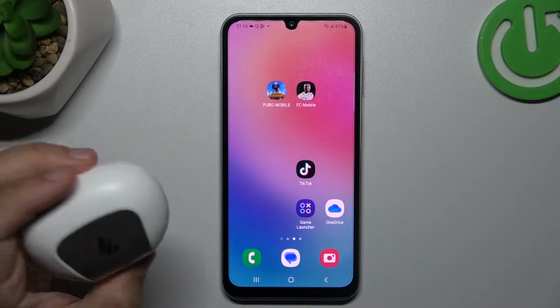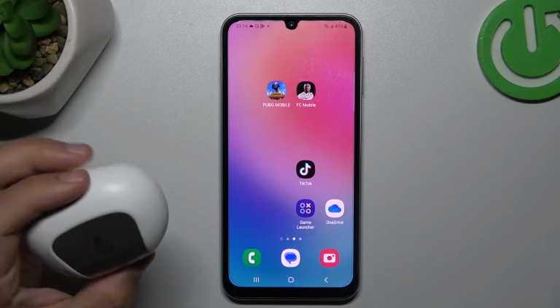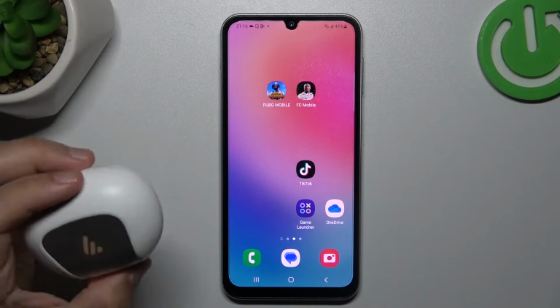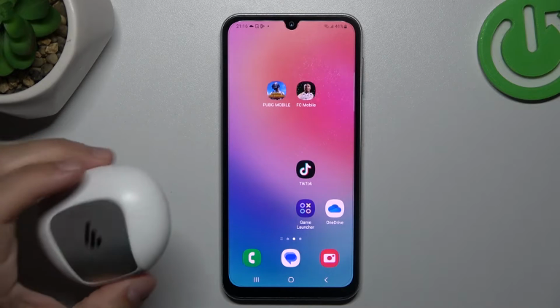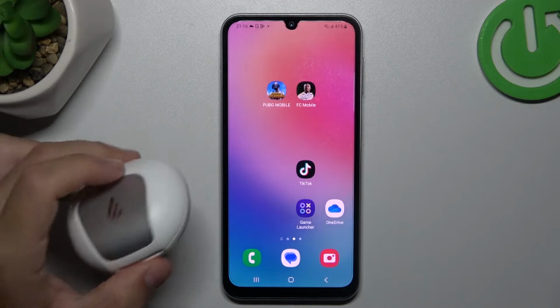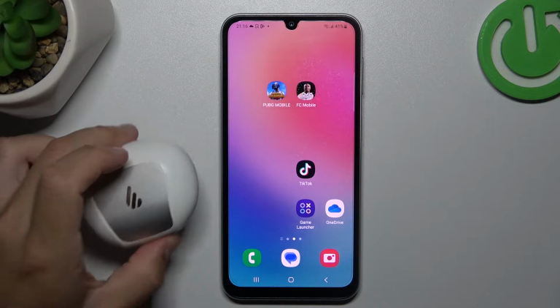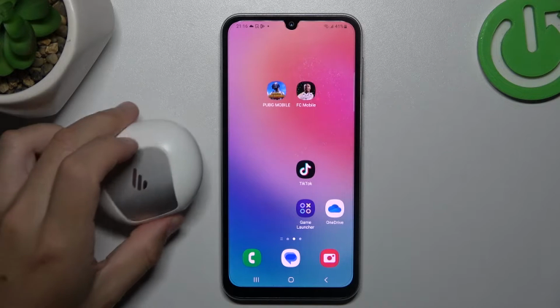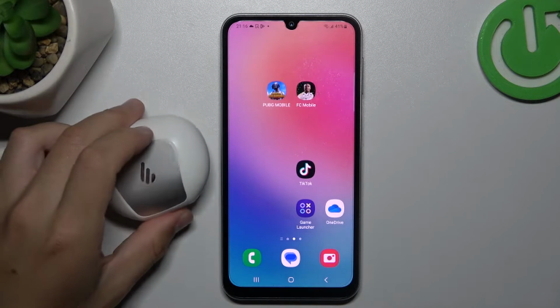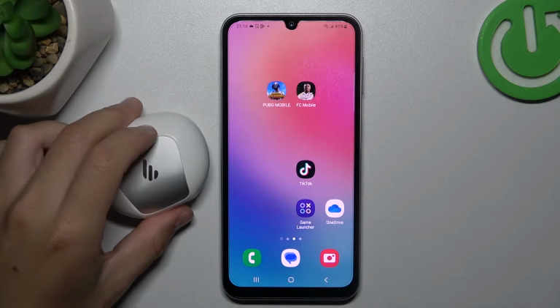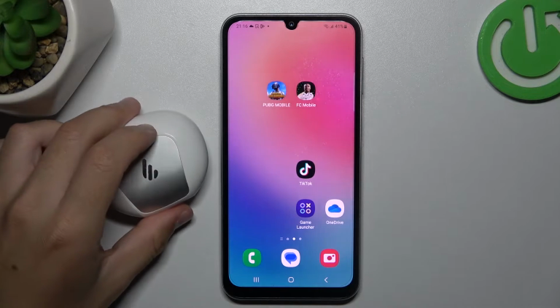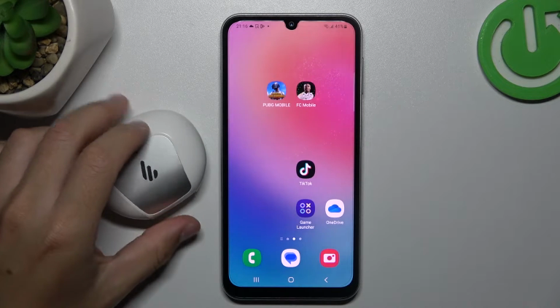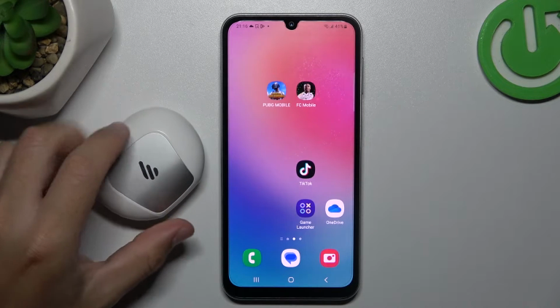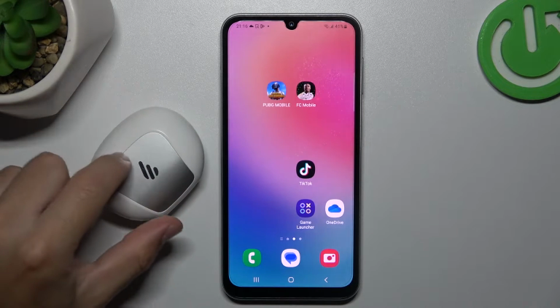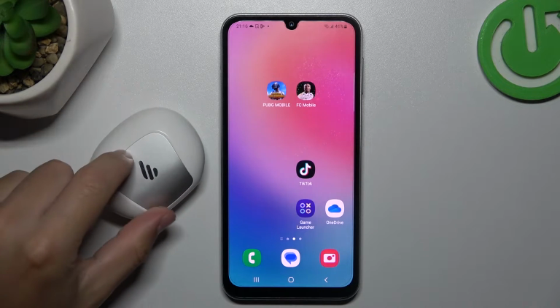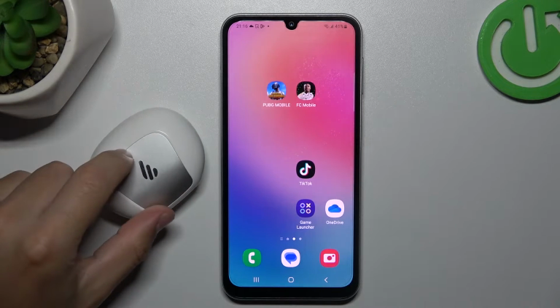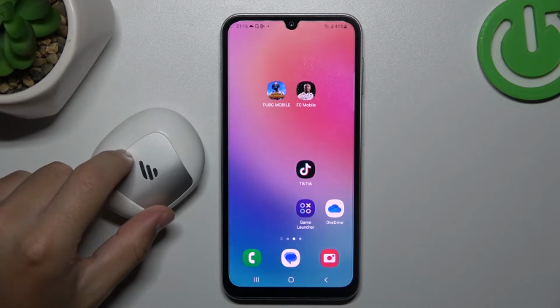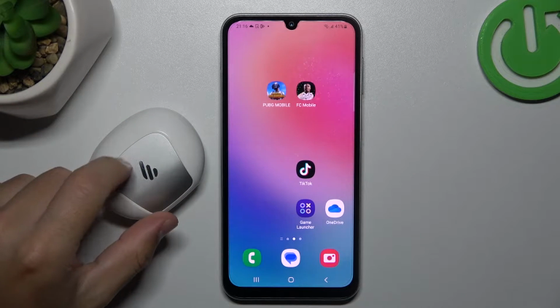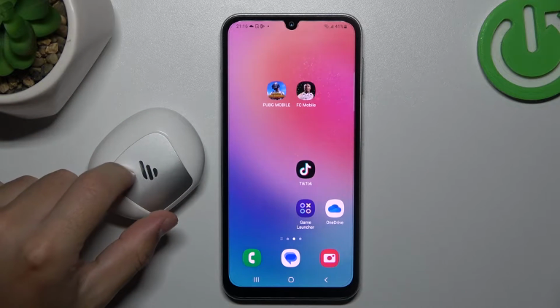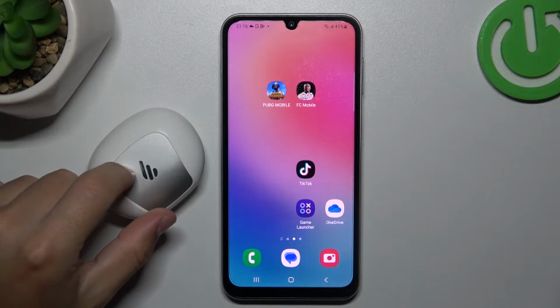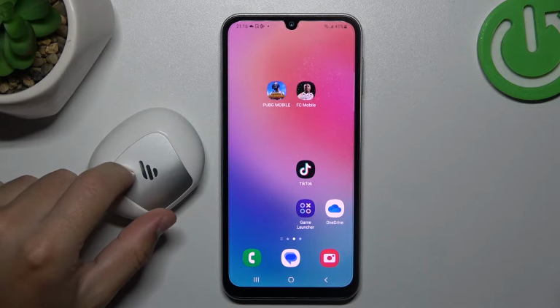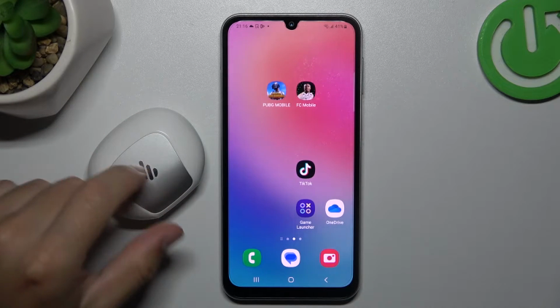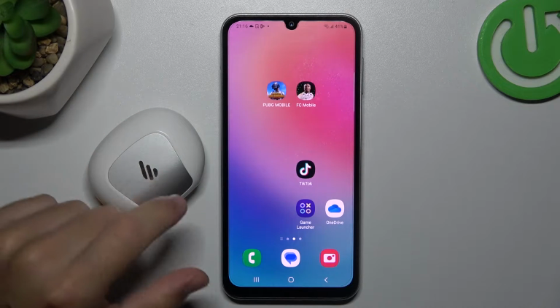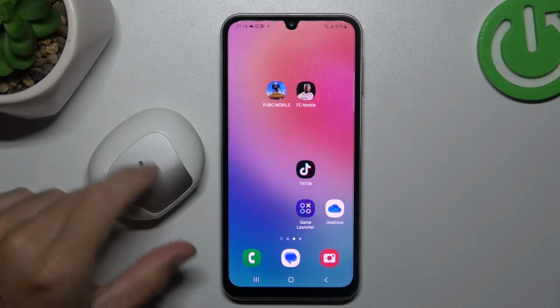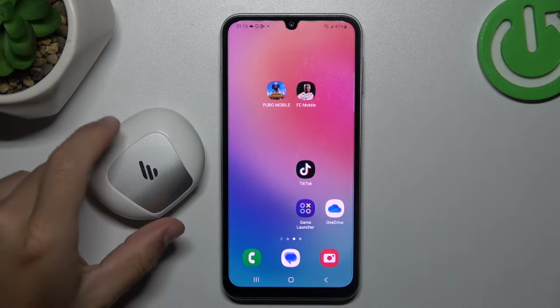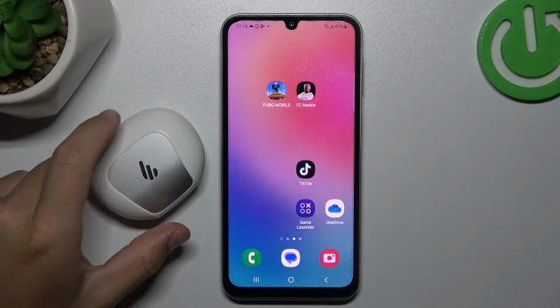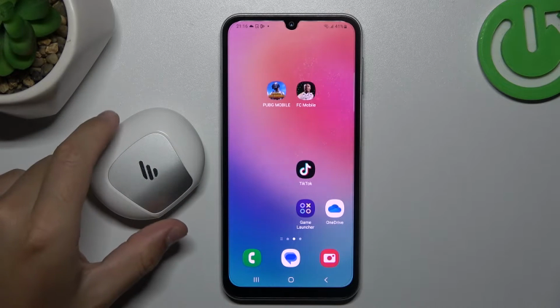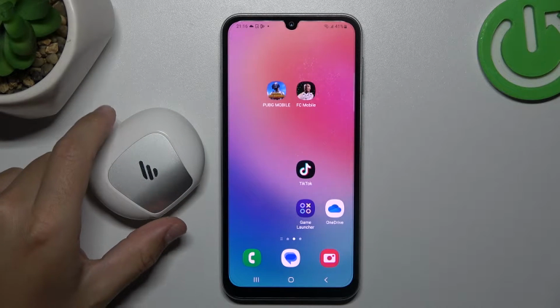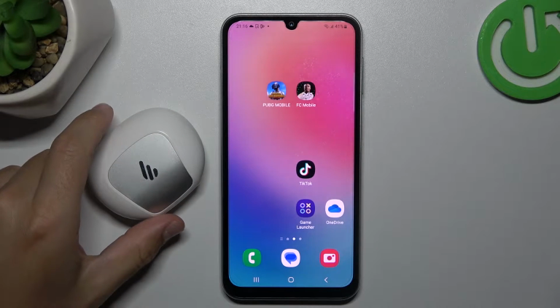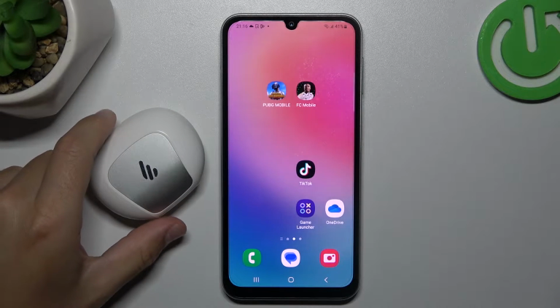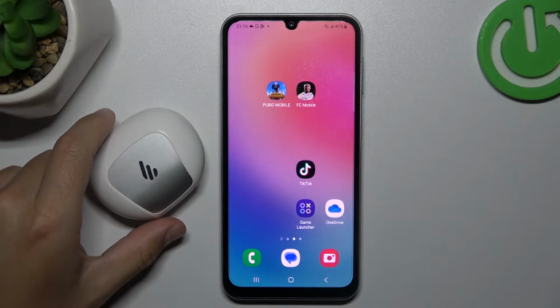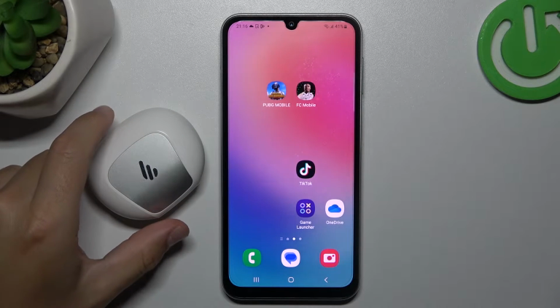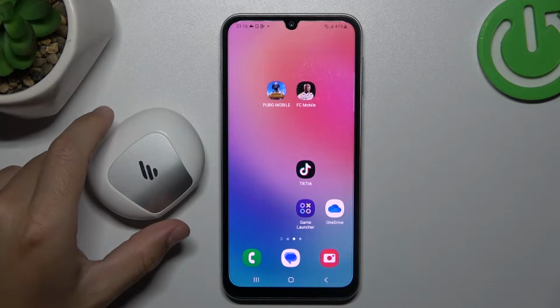Today I'm going to show you a few tips to help if you cannot find your Bluetooth accessory on Samsung Galaxy A05s.